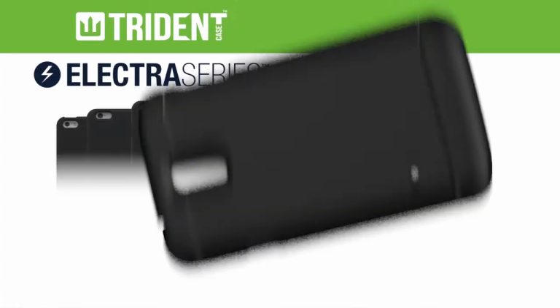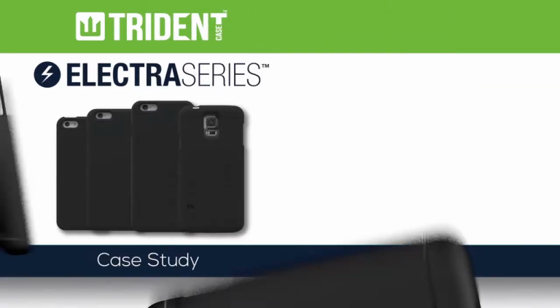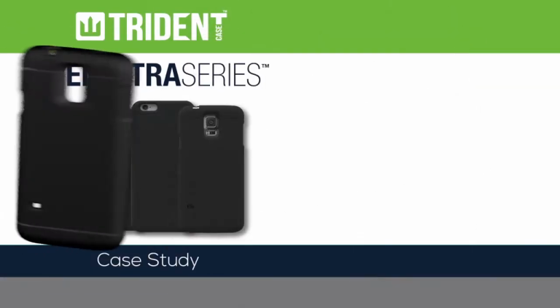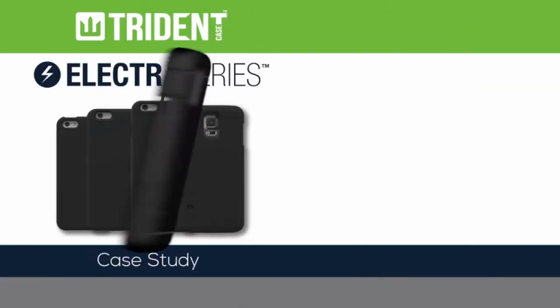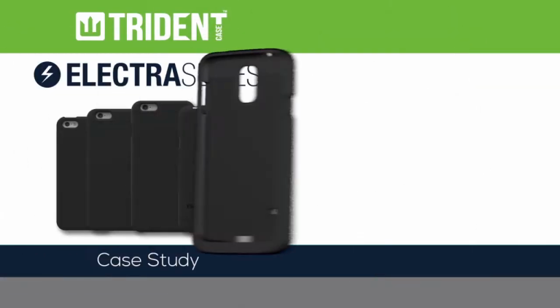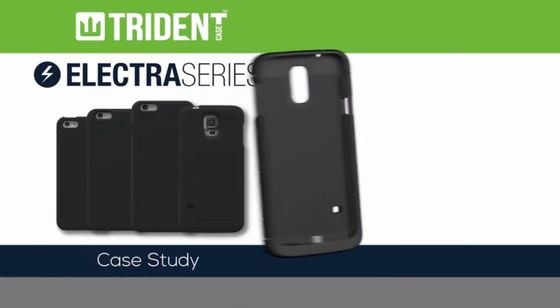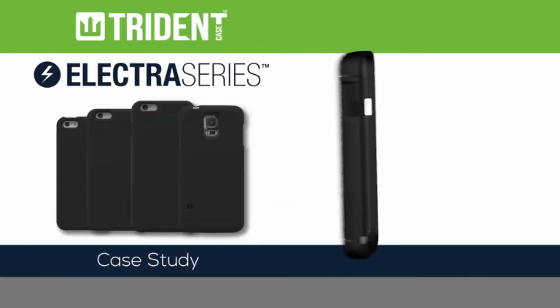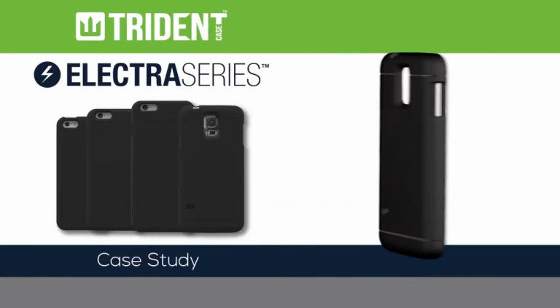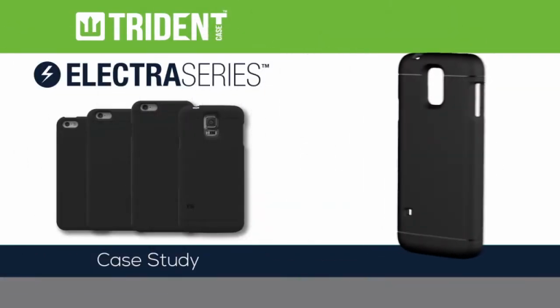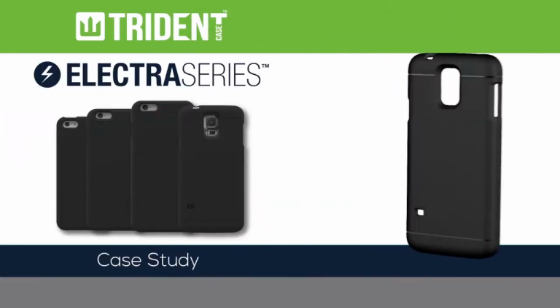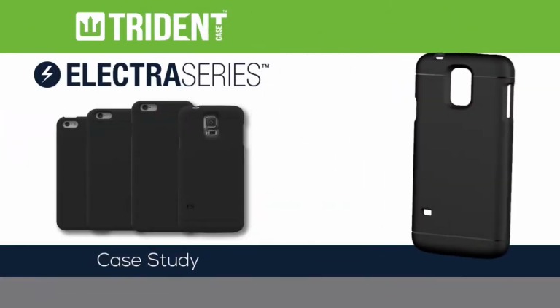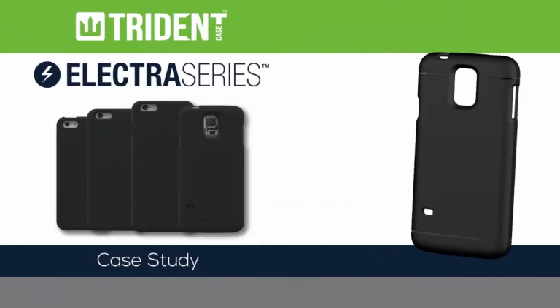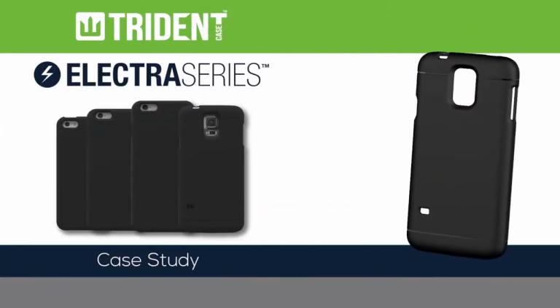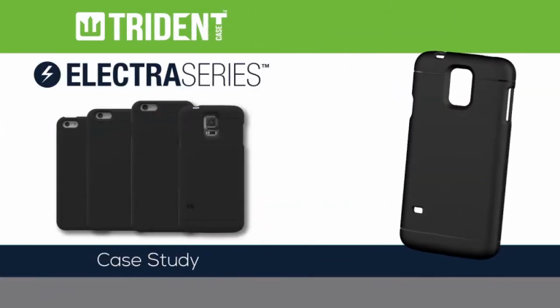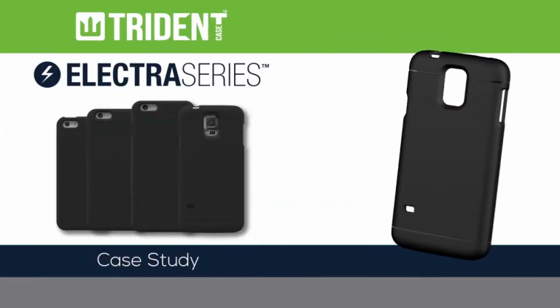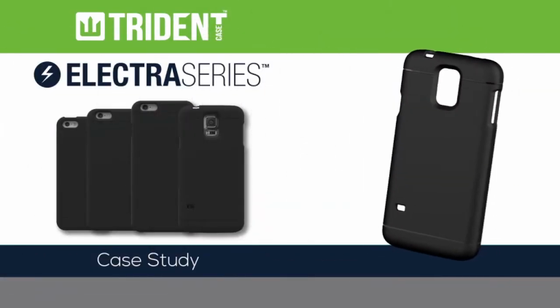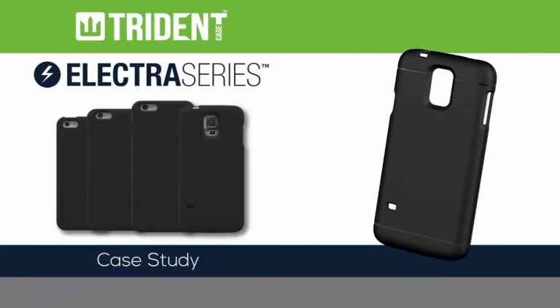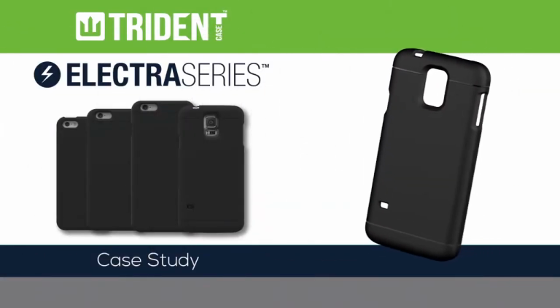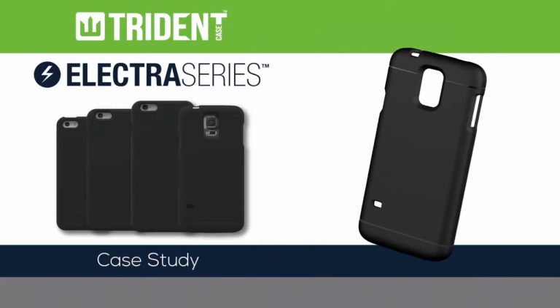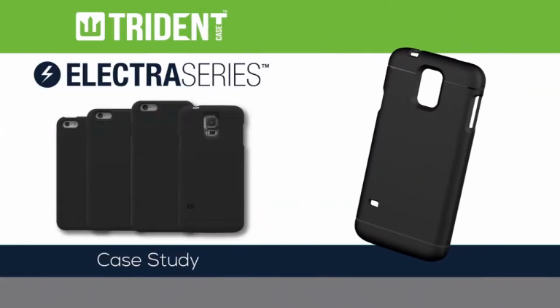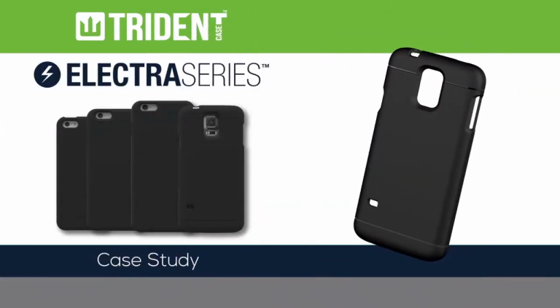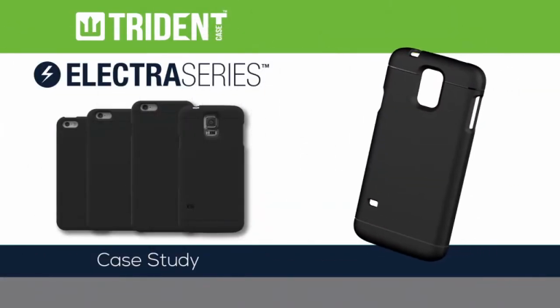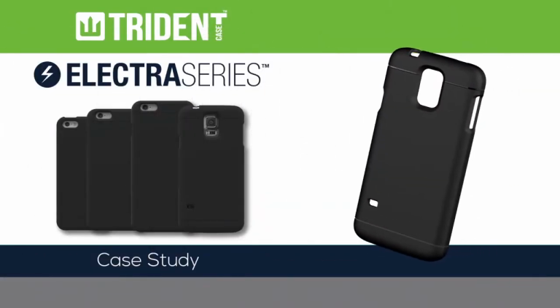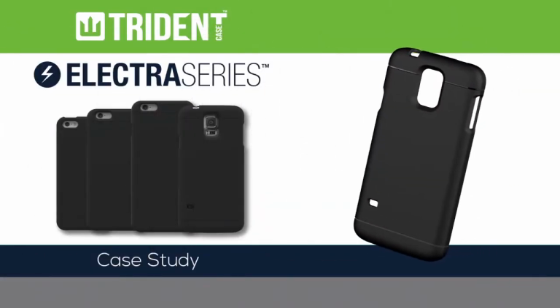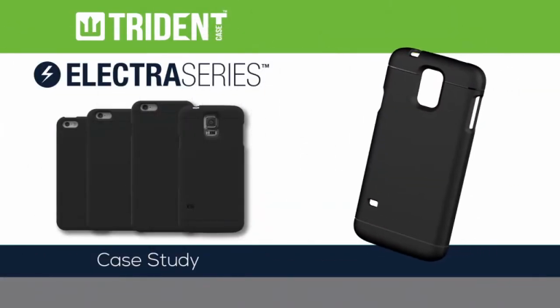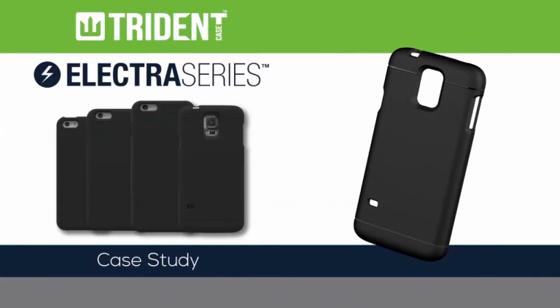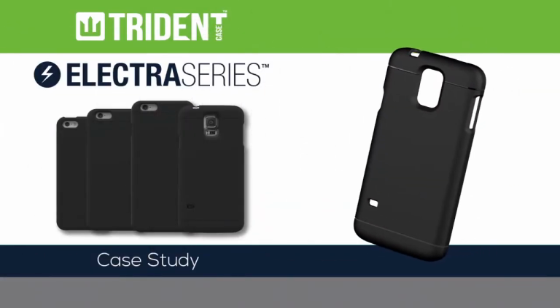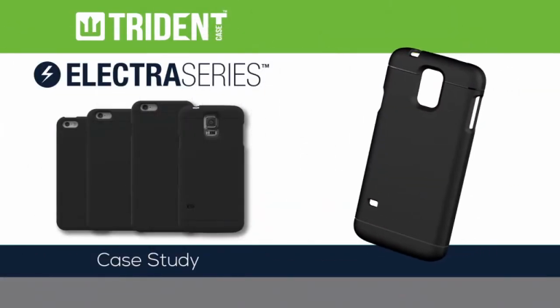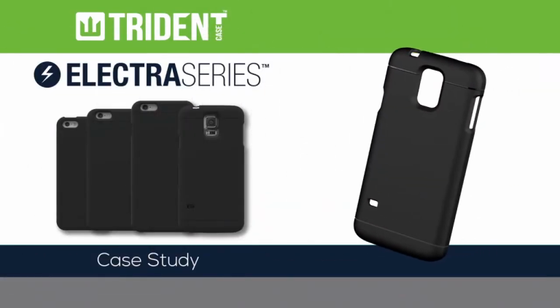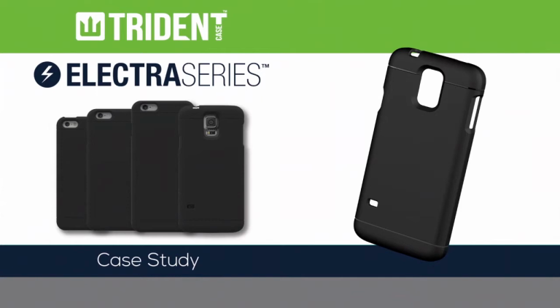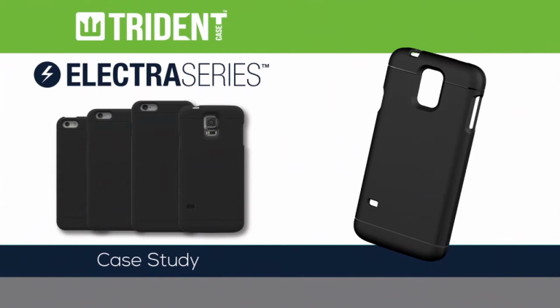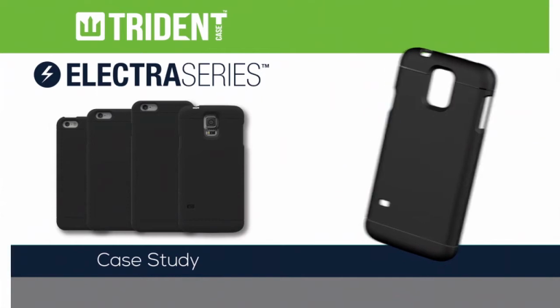The 2015 Electra-Chi Wireless Charging Series Case Study. Let's get started.